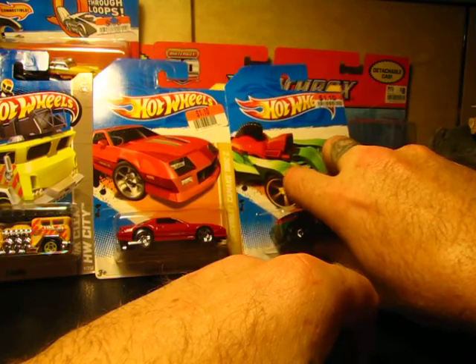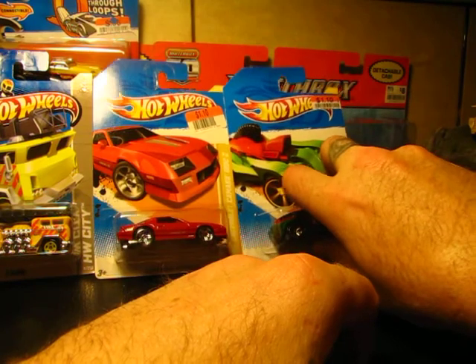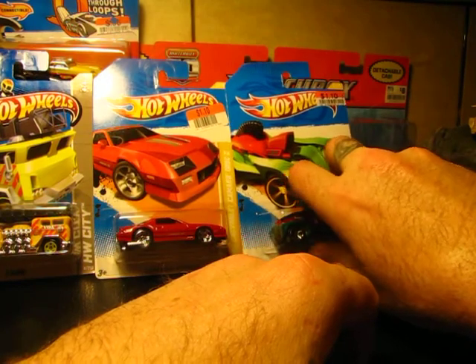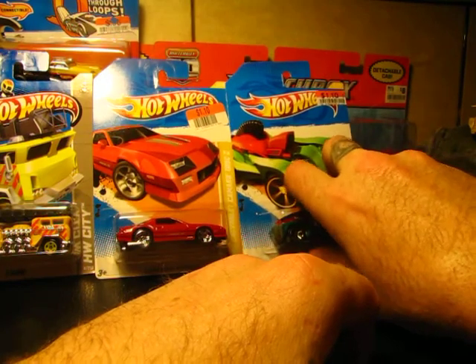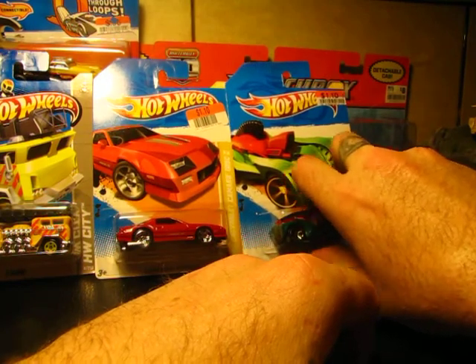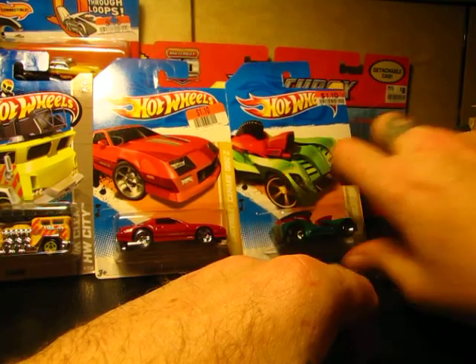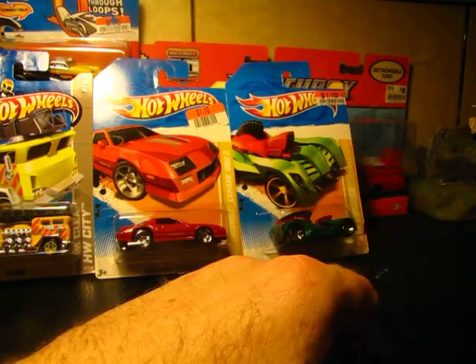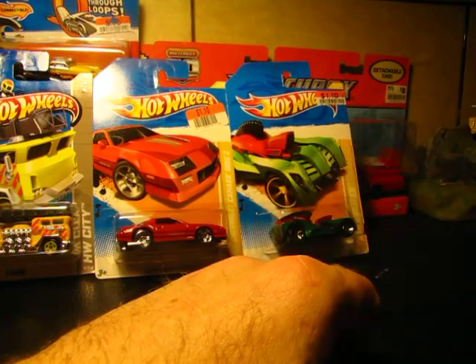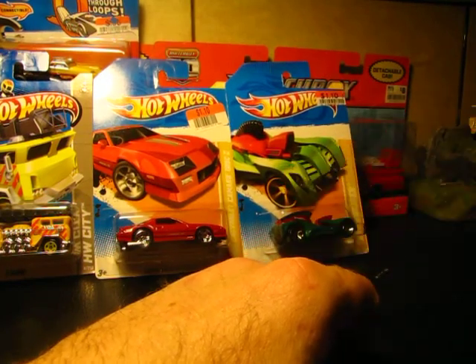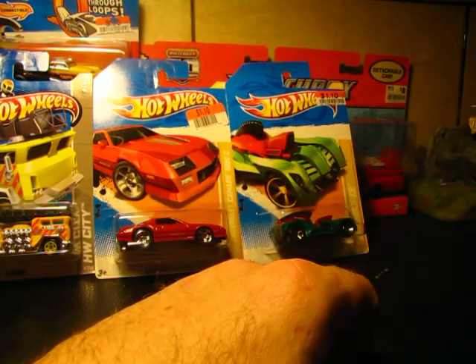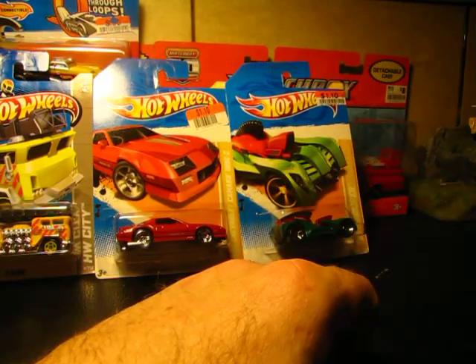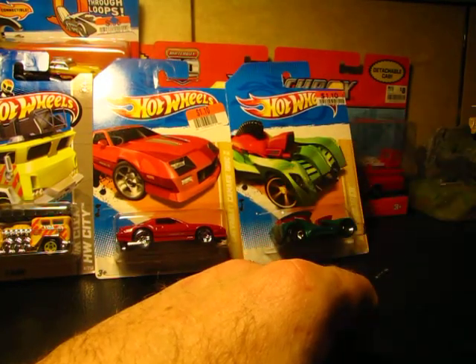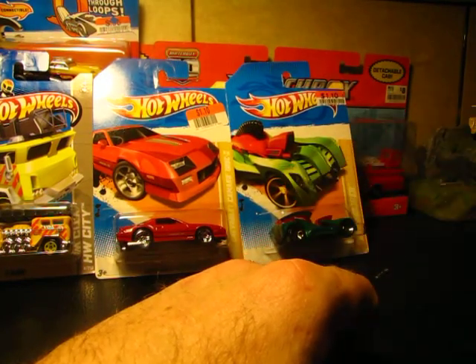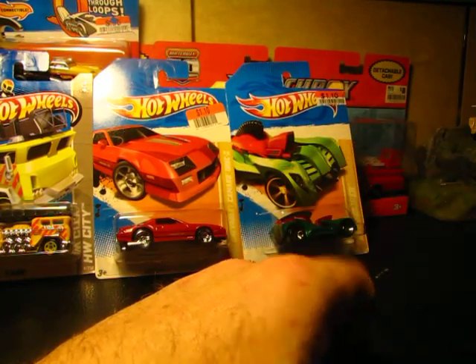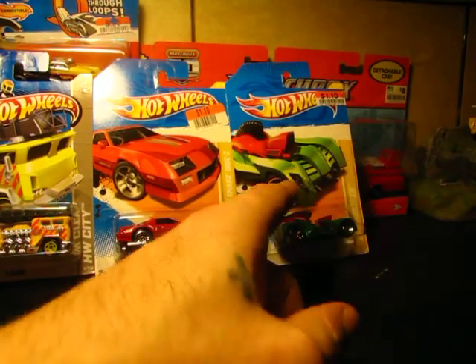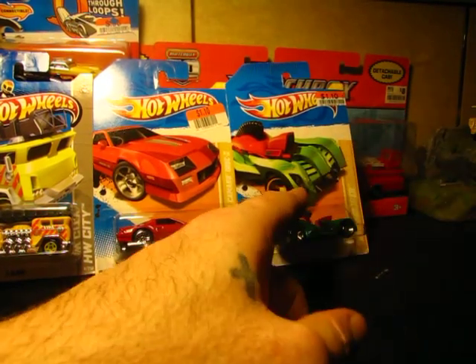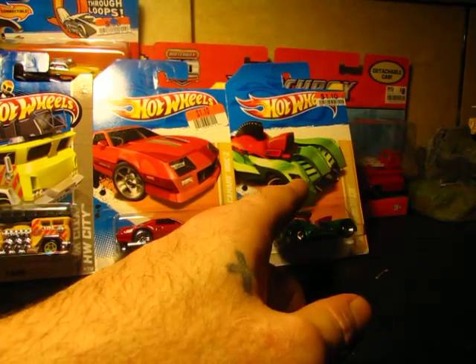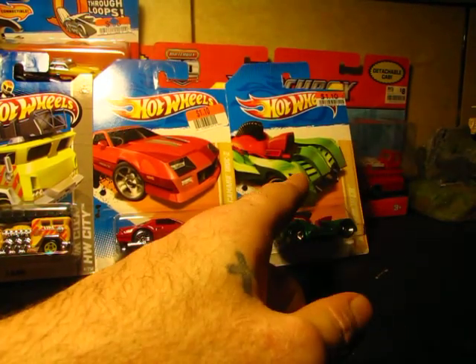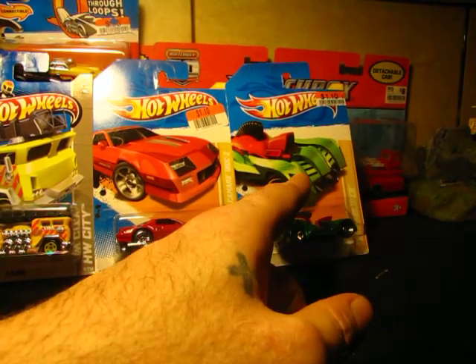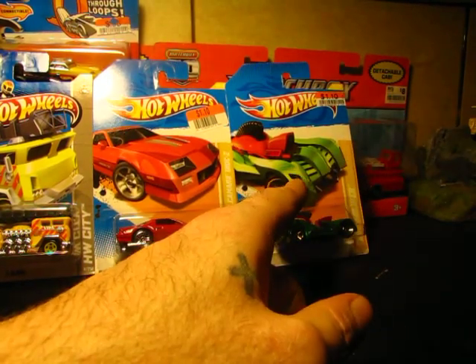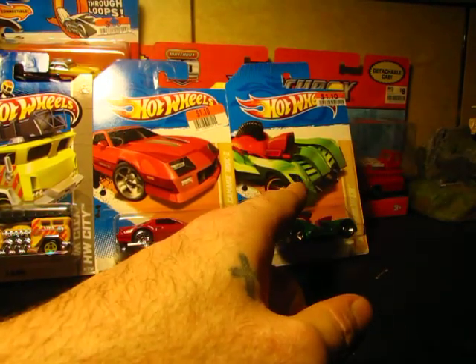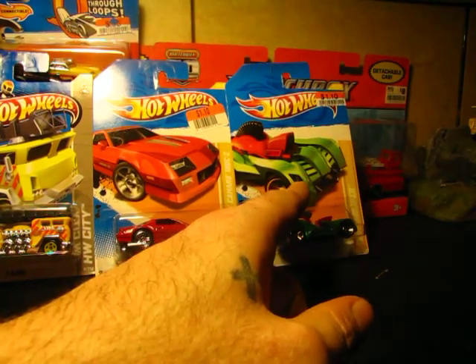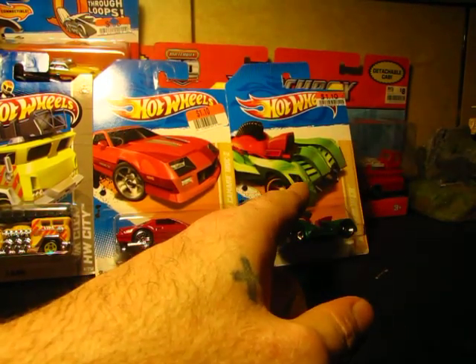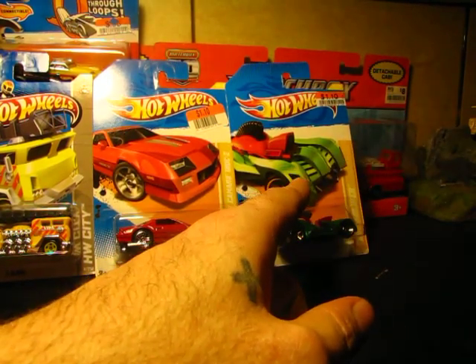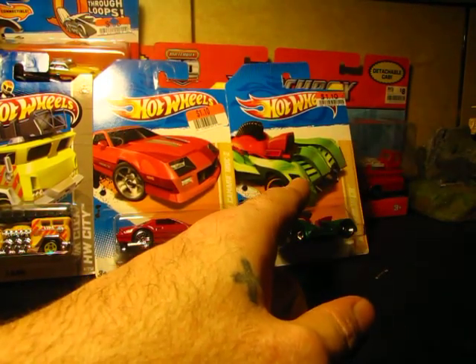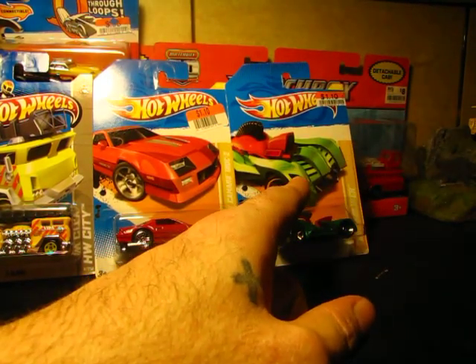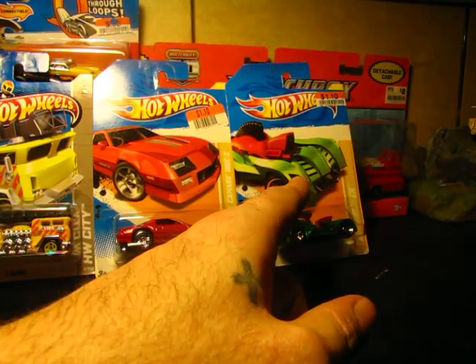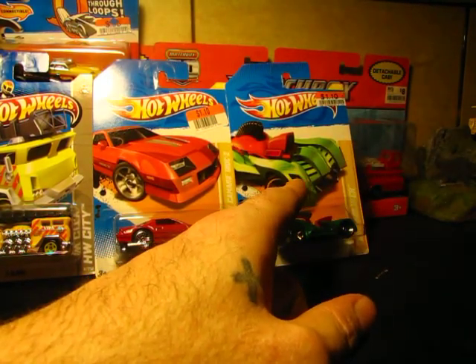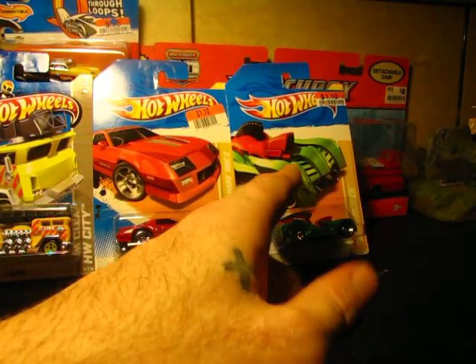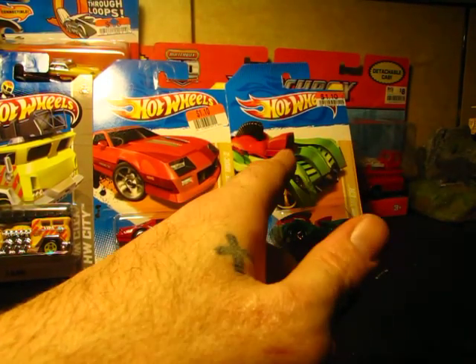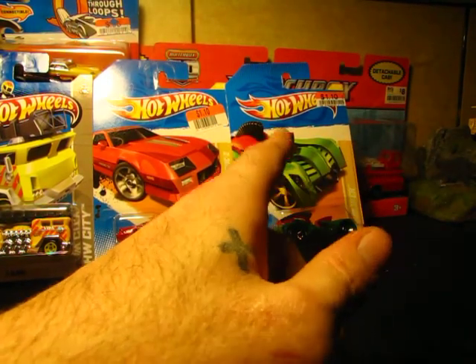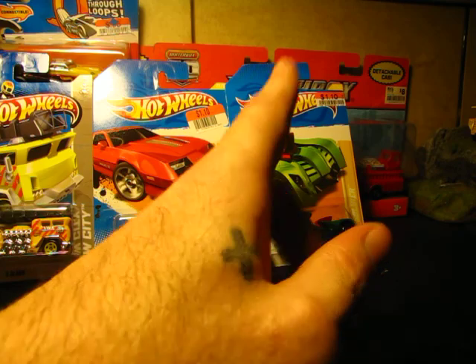Detroit Soldier — just in time for 300: Rise of an Empire, which is coming out.